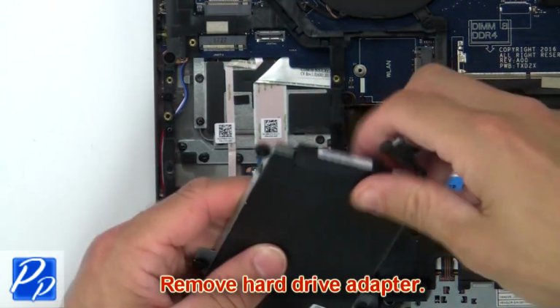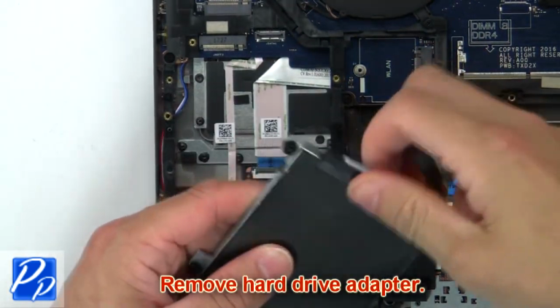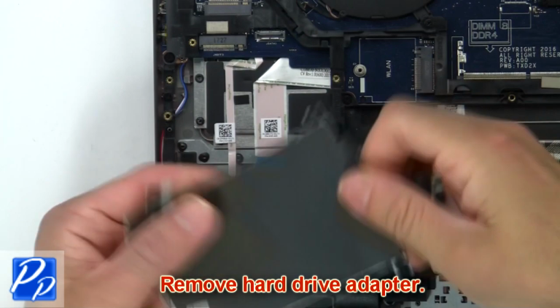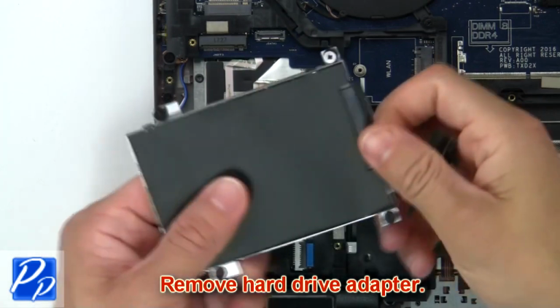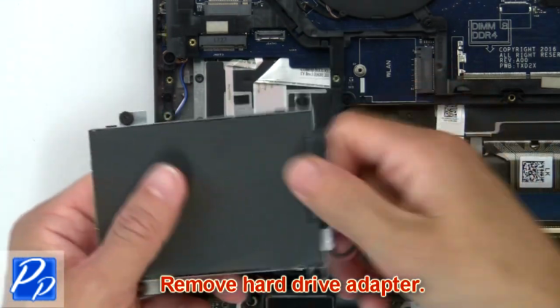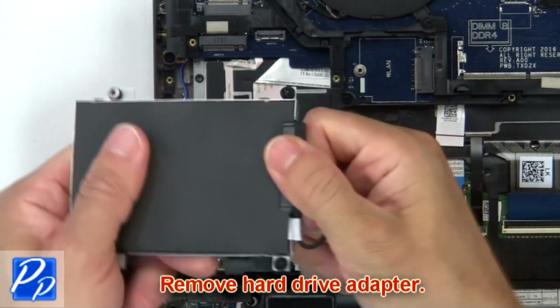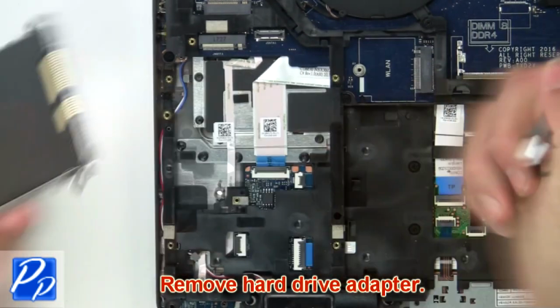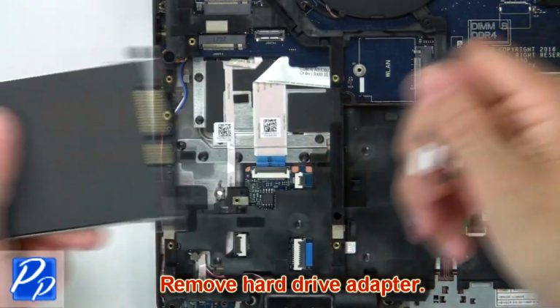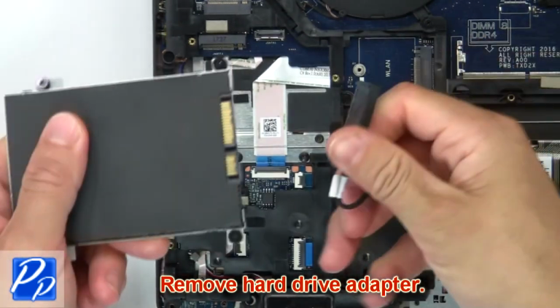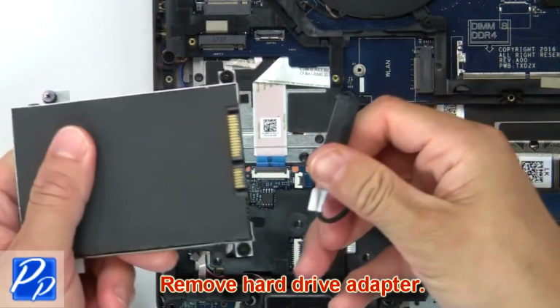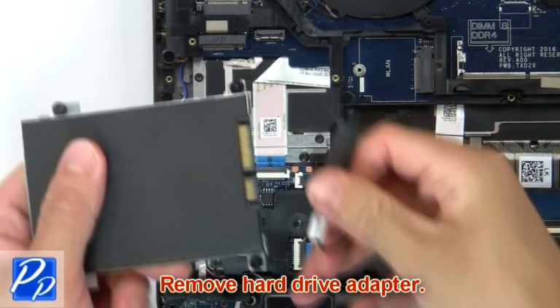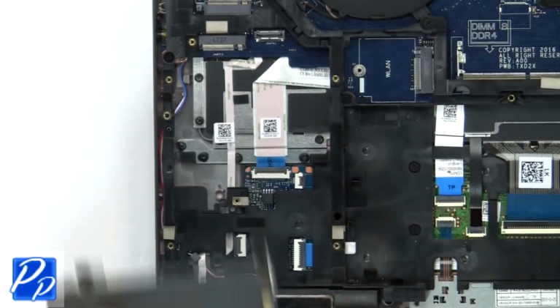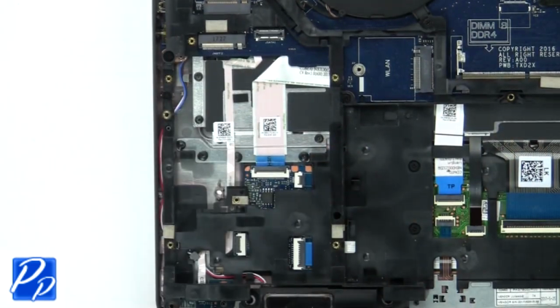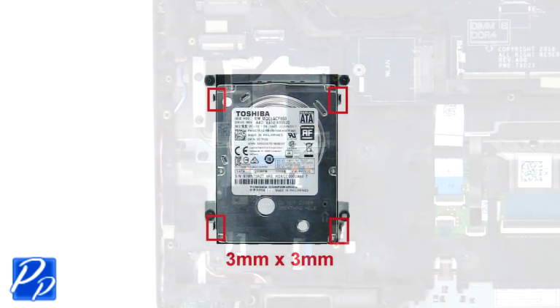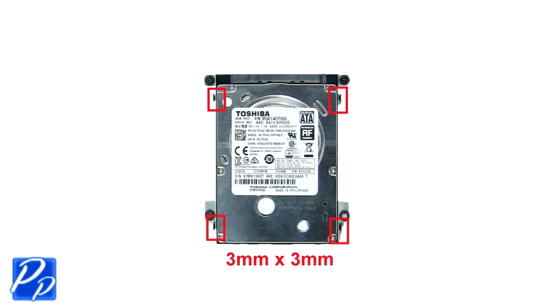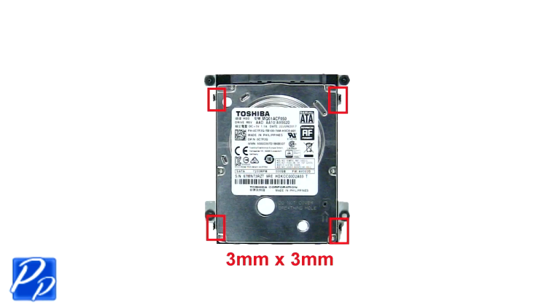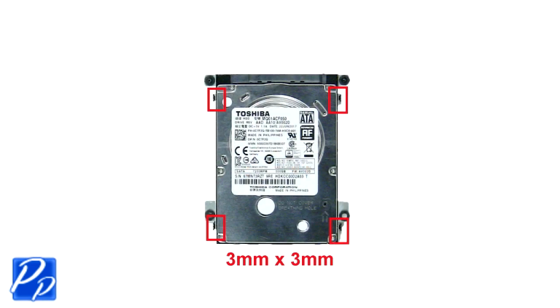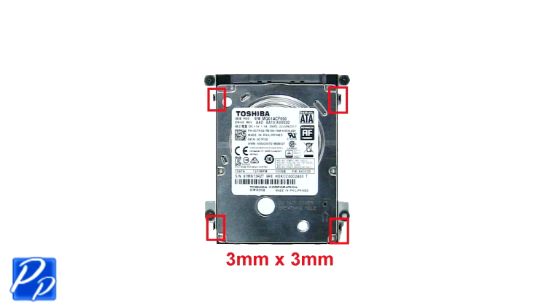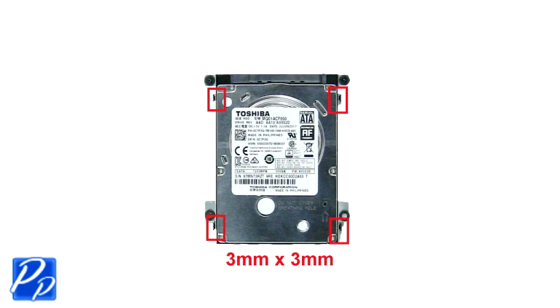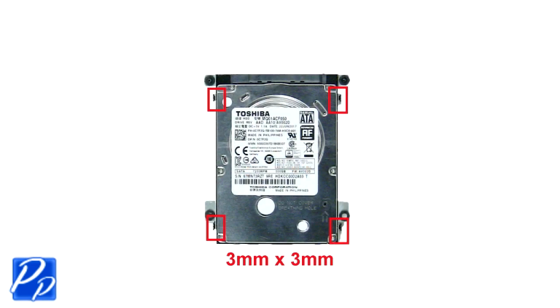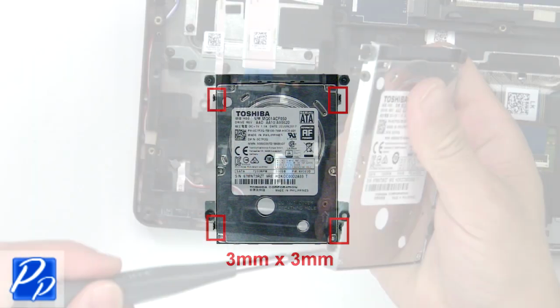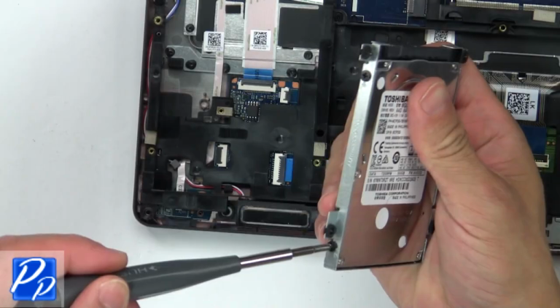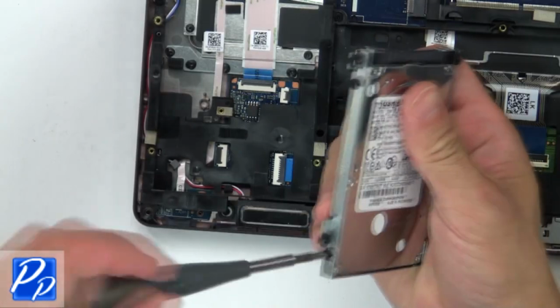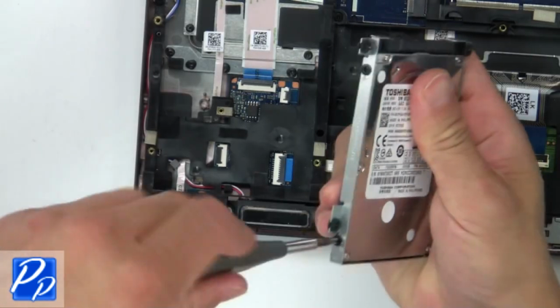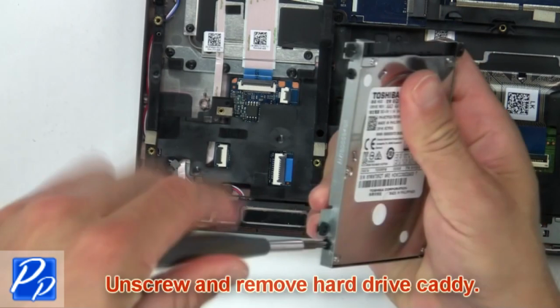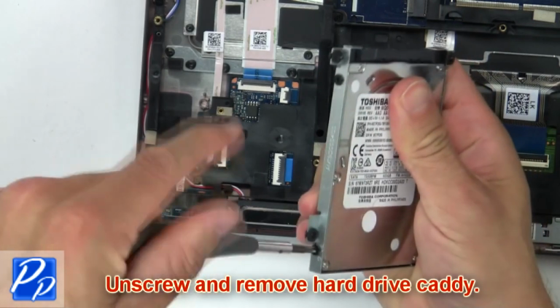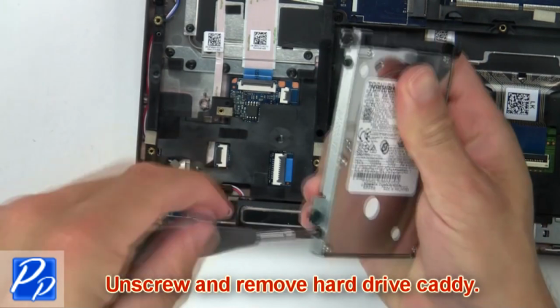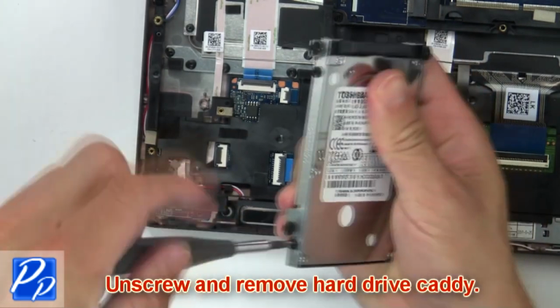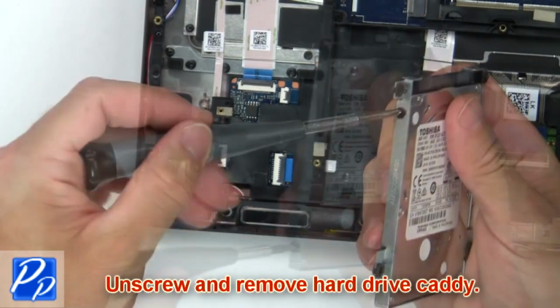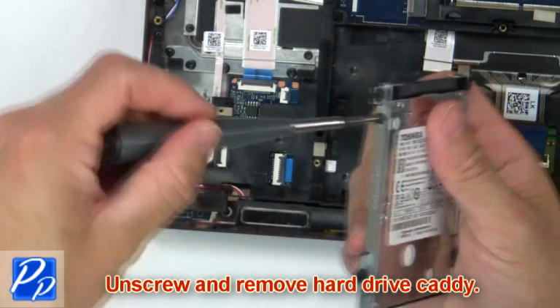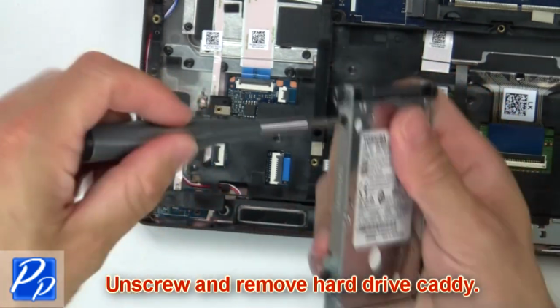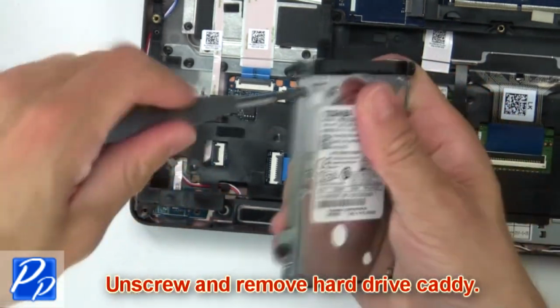Remove the hard drive adapter. Now unscrew and remove the hard drive caddy.